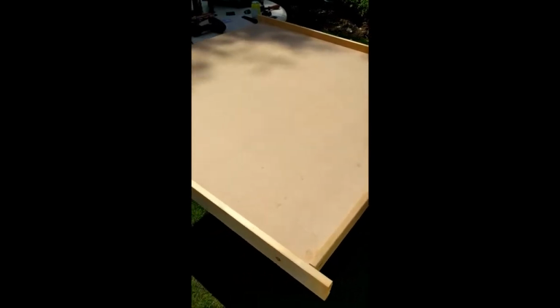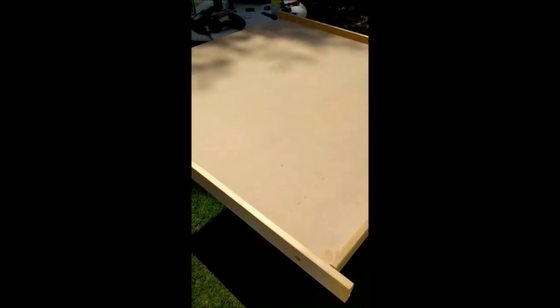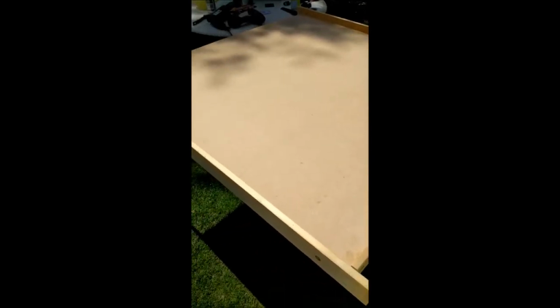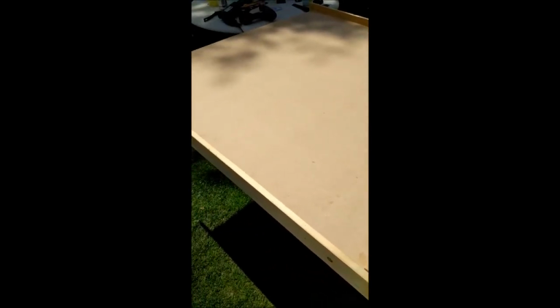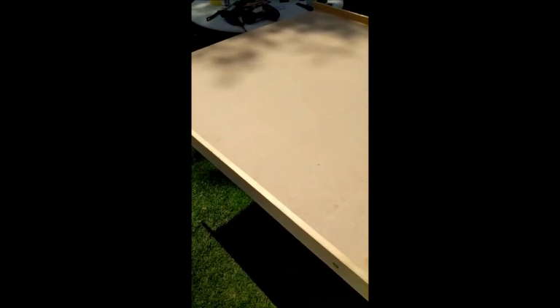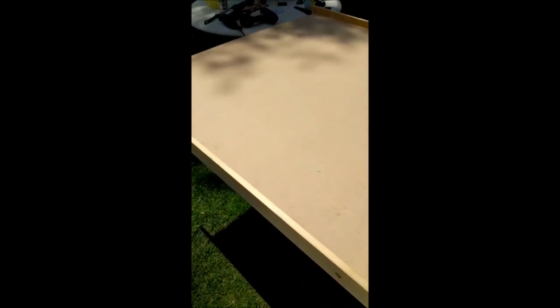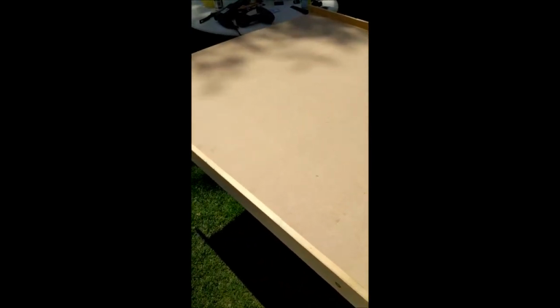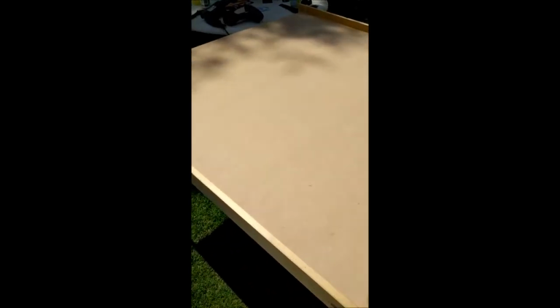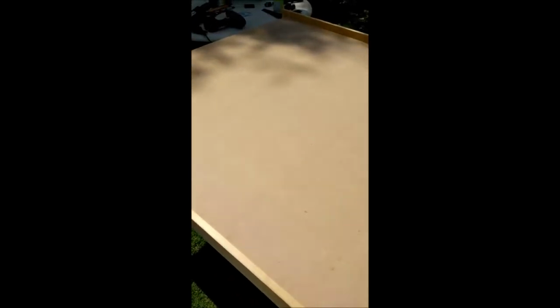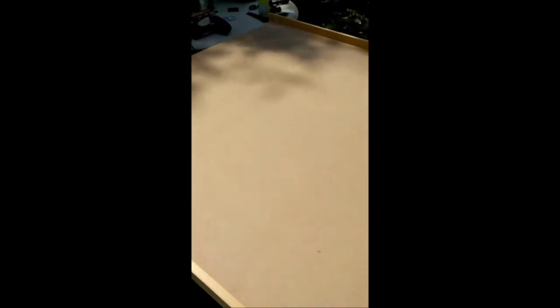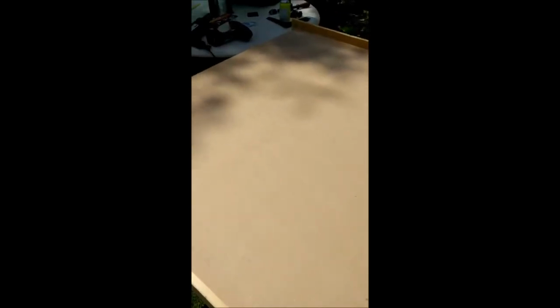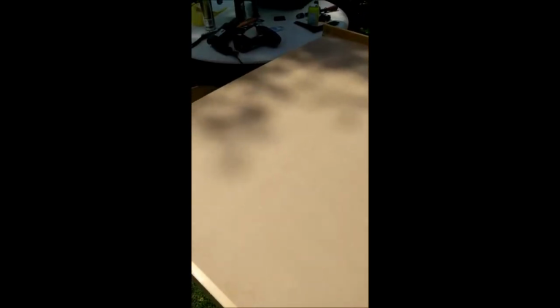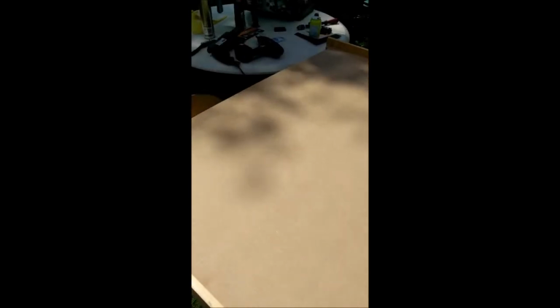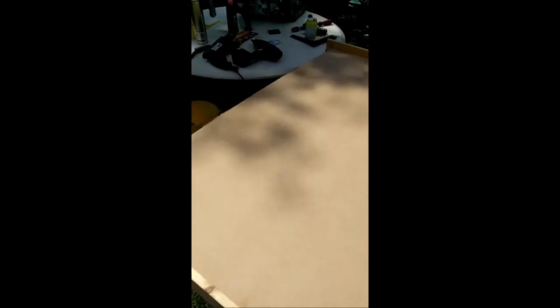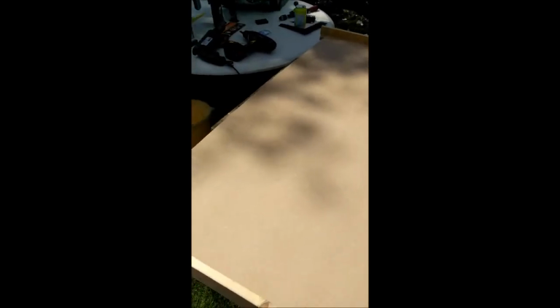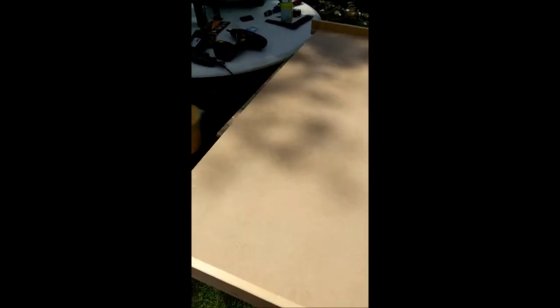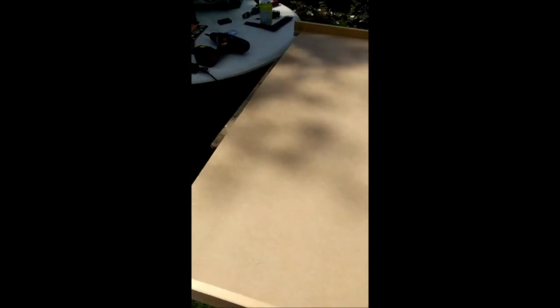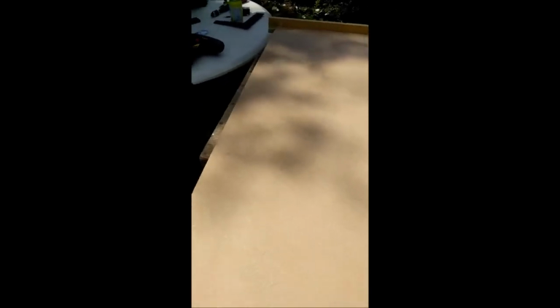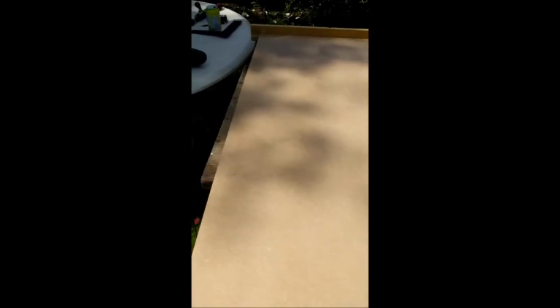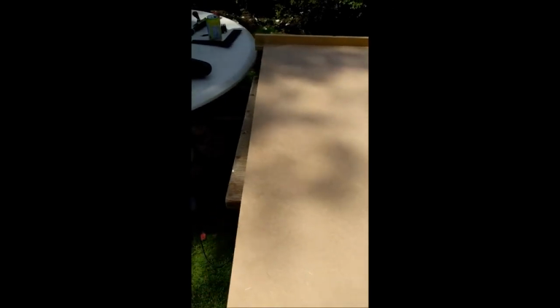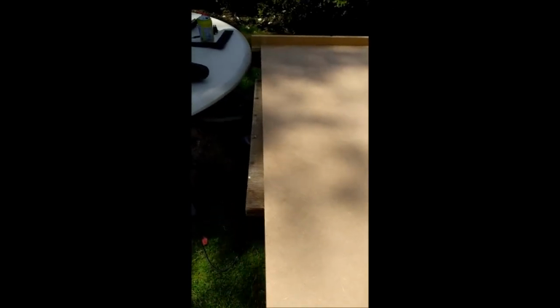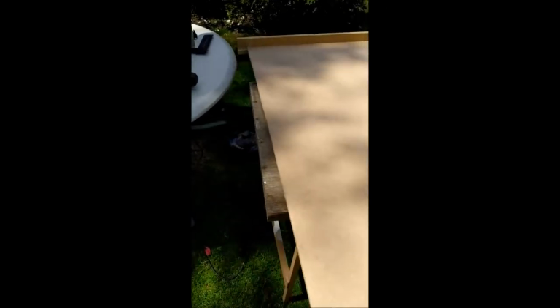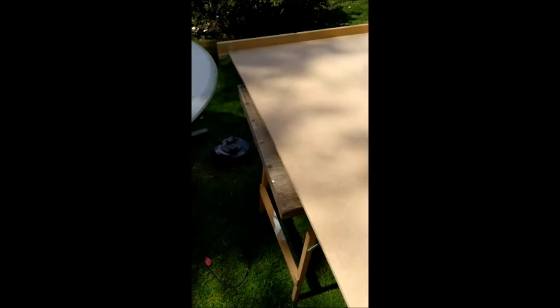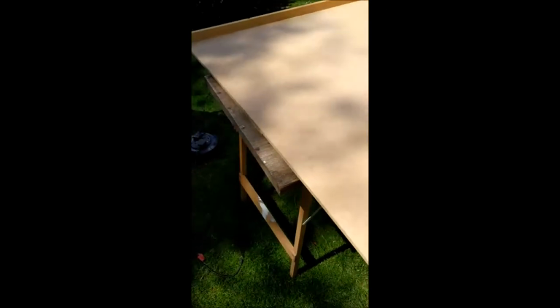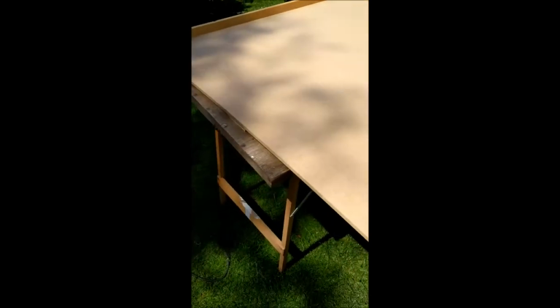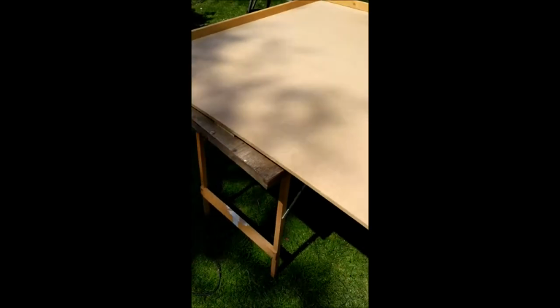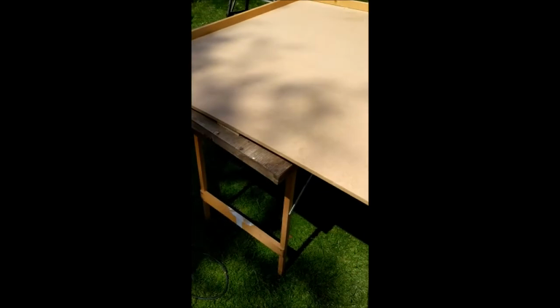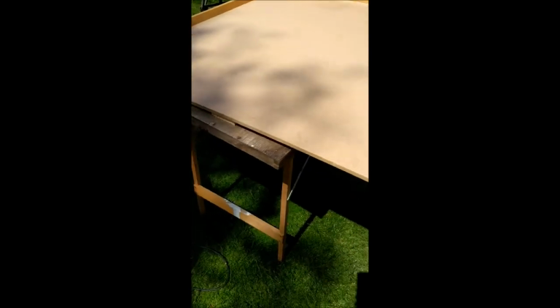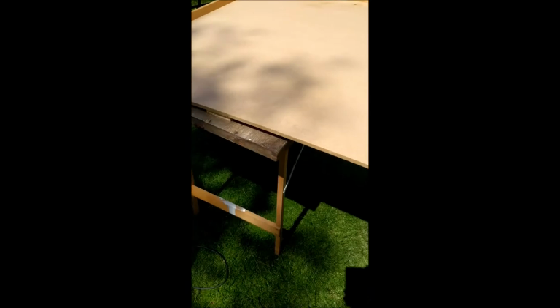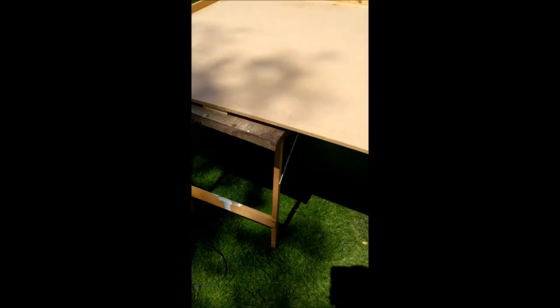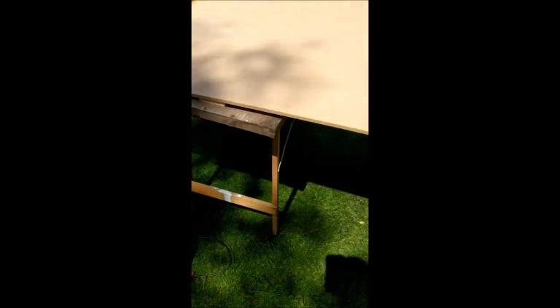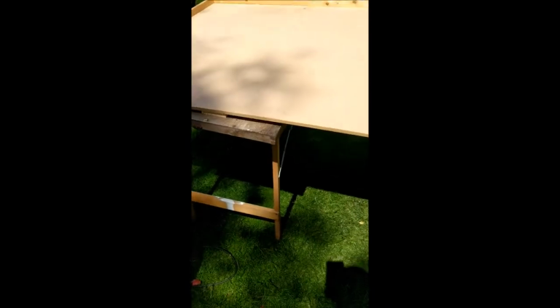It looks slightly bowed, but I think that's just the way it's sat at the moment on the table.